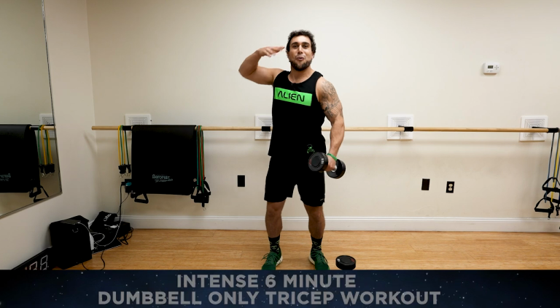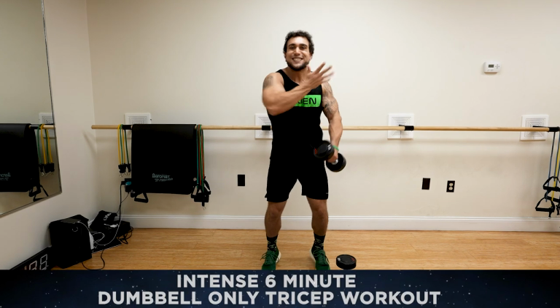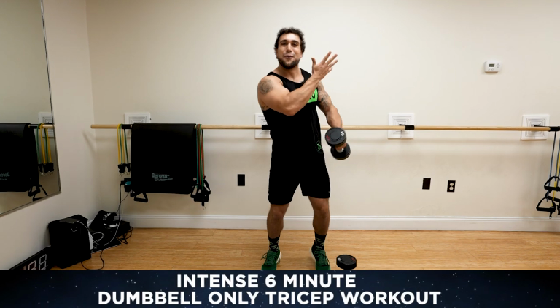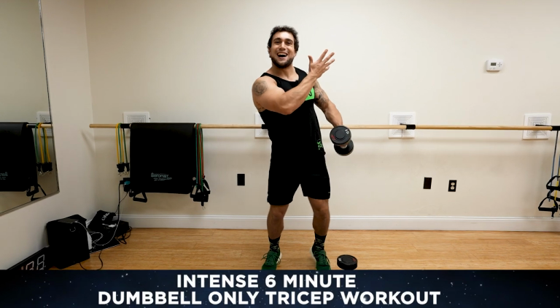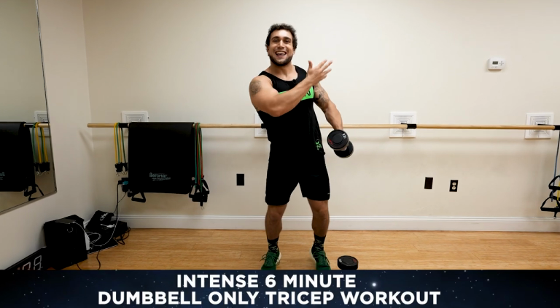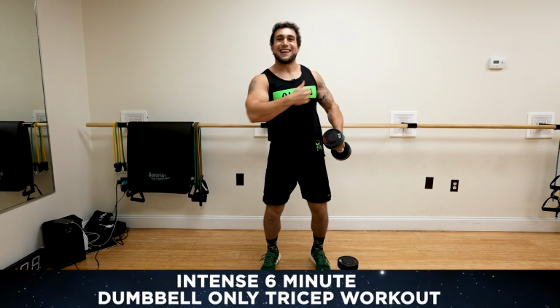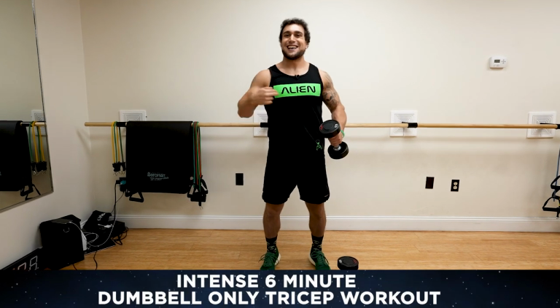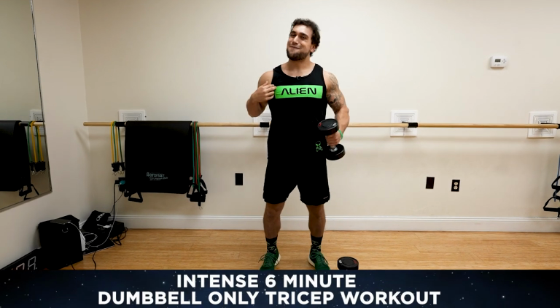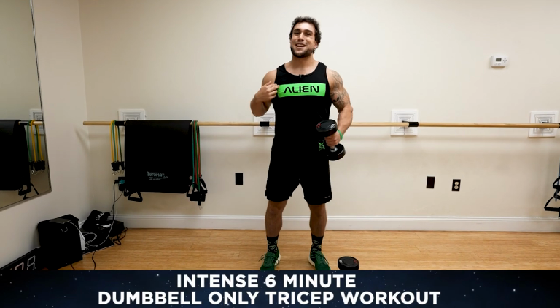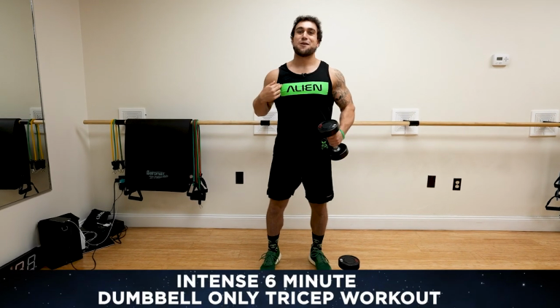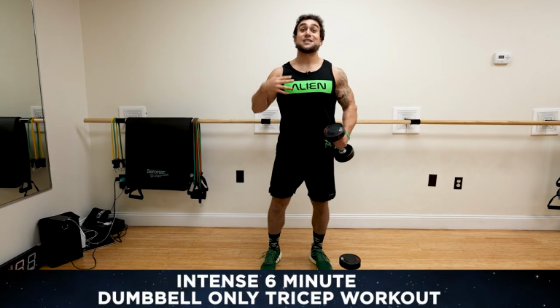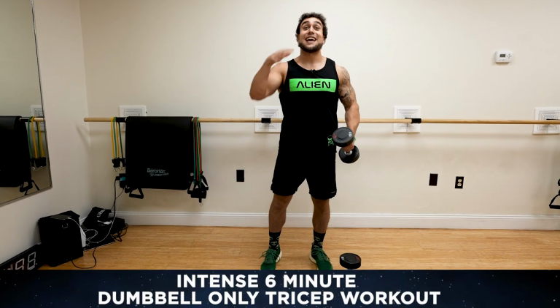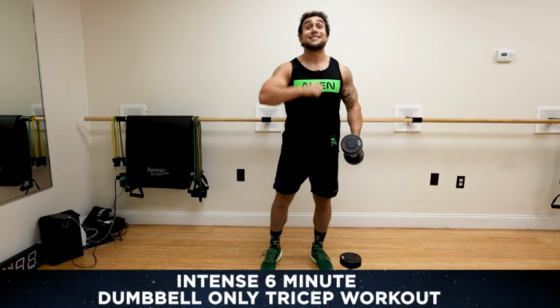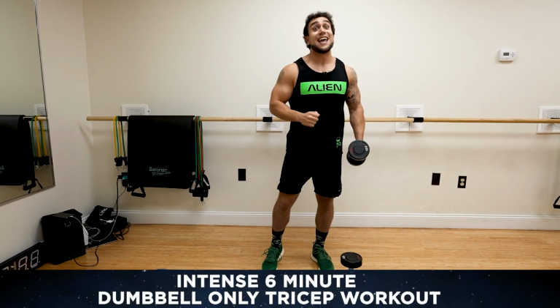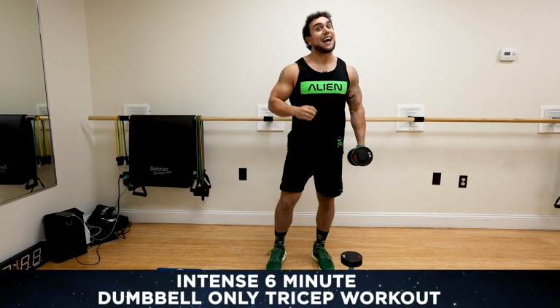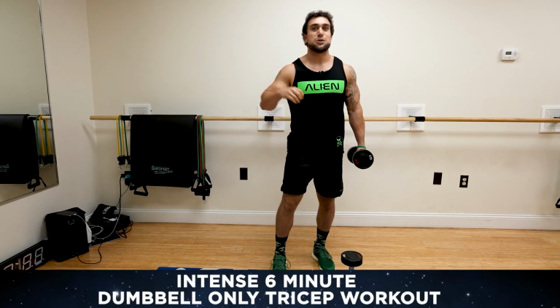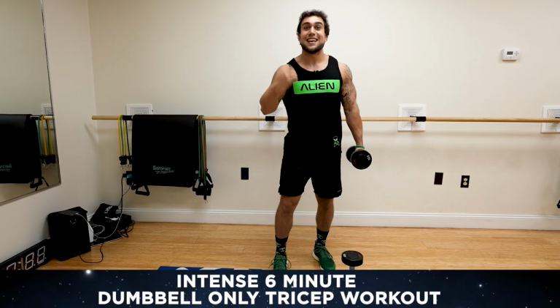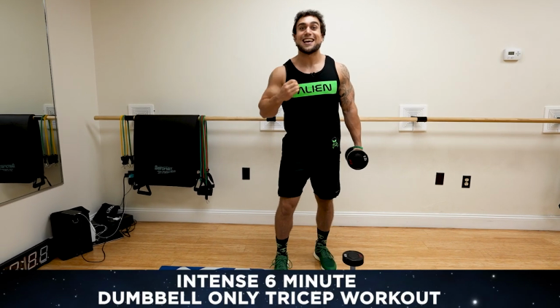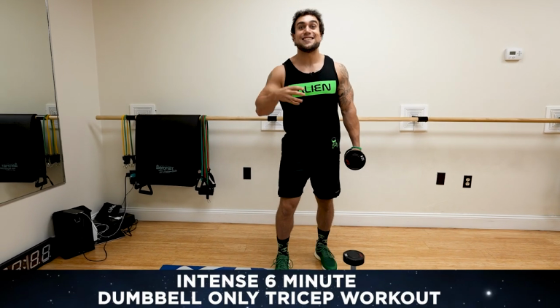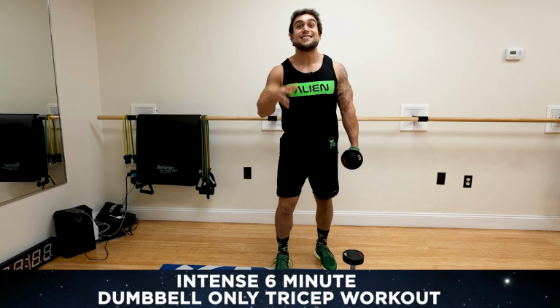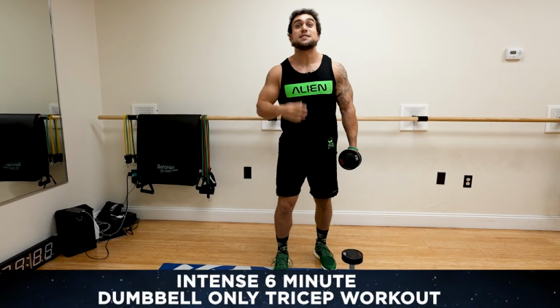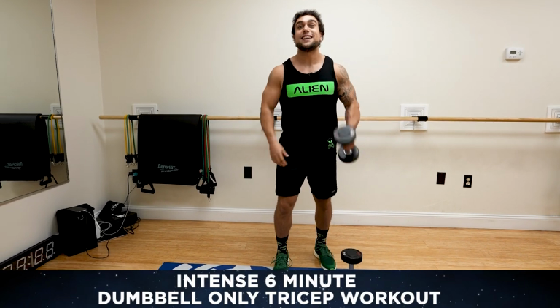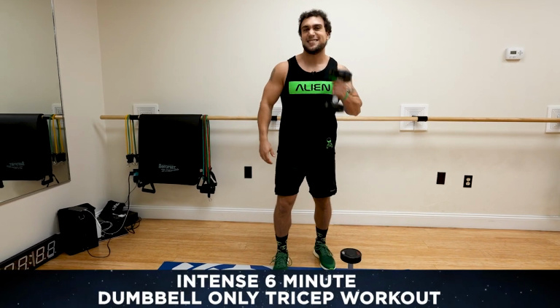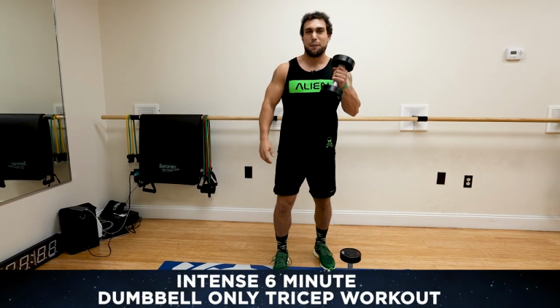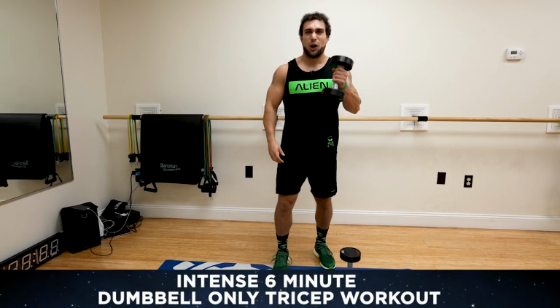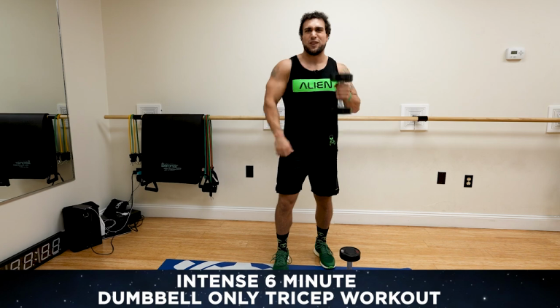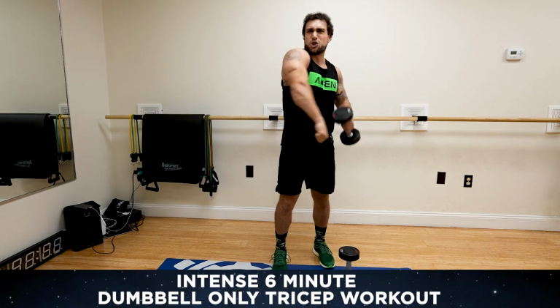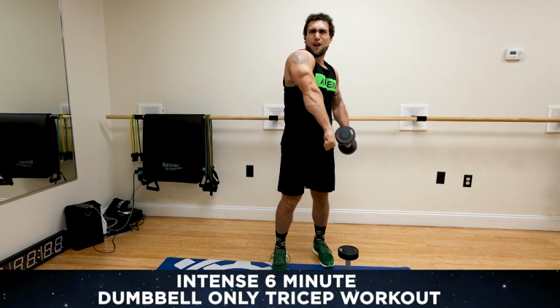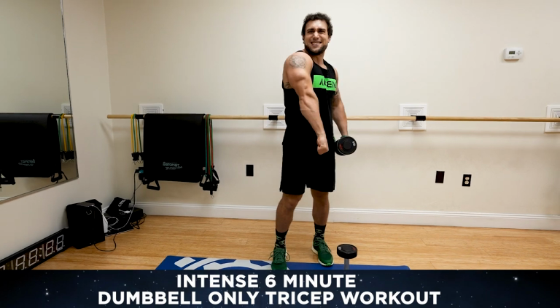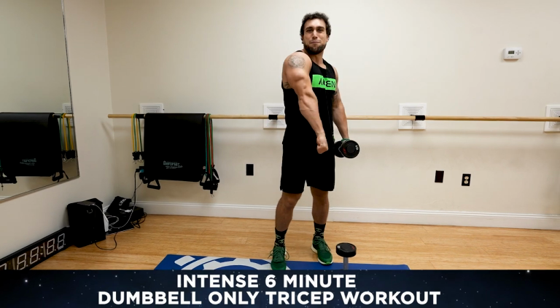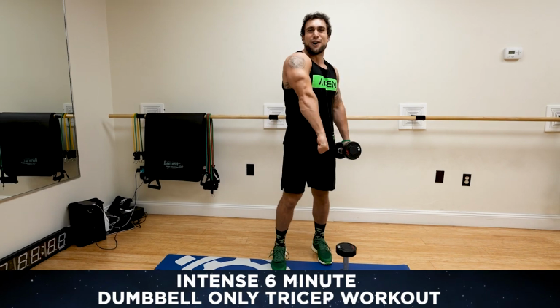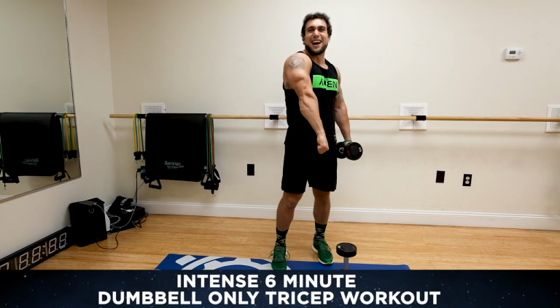What is going on aliens? I'm Mike Rosa and today I got you an intense six-minute dumbbell-only tricep workout.